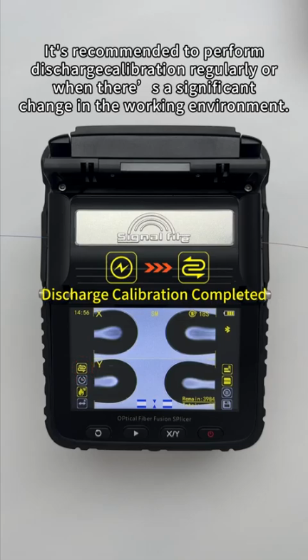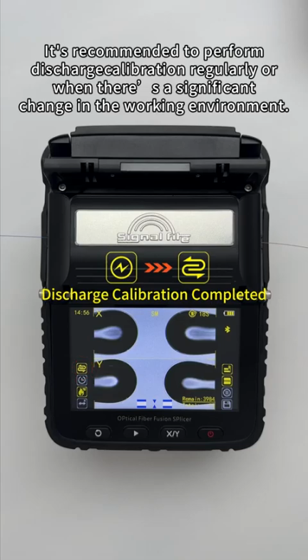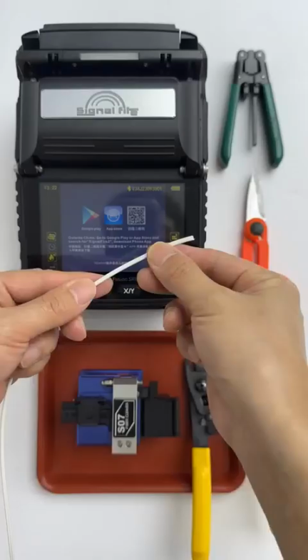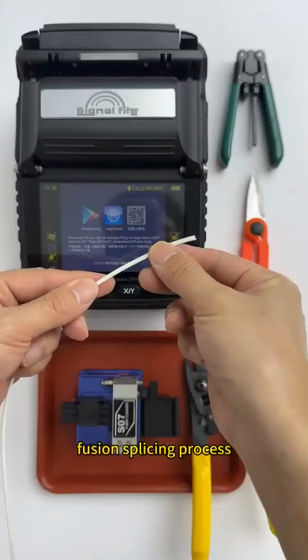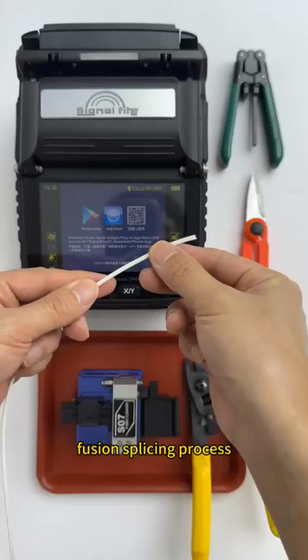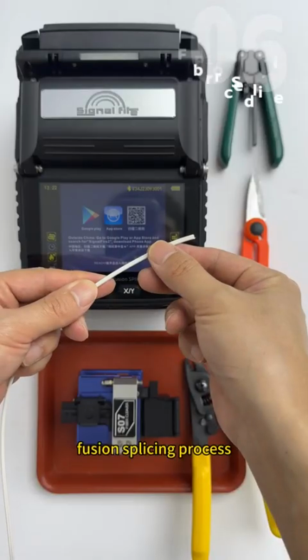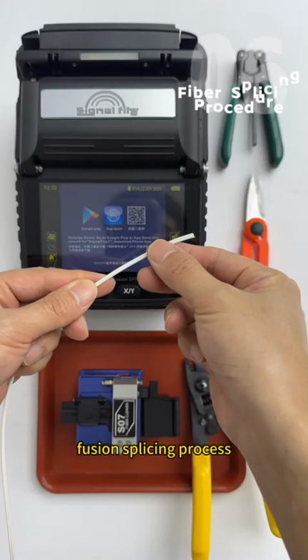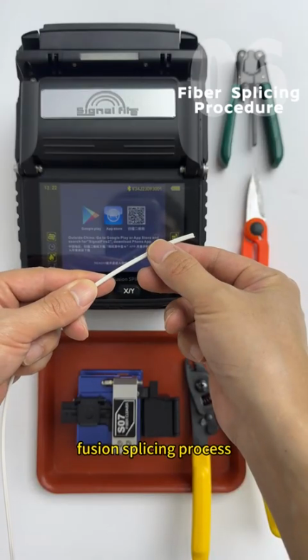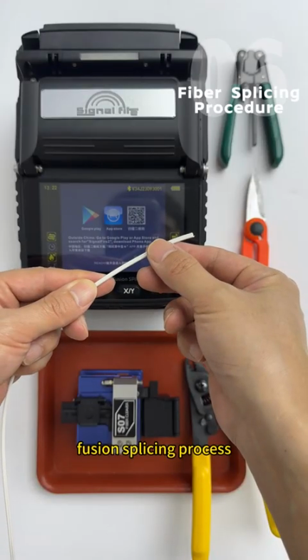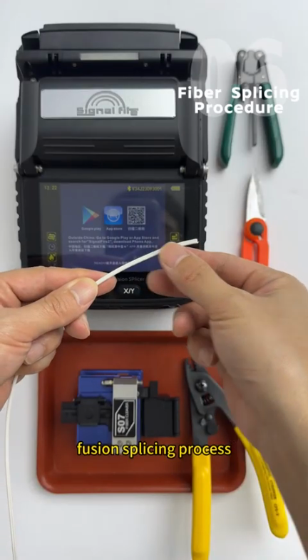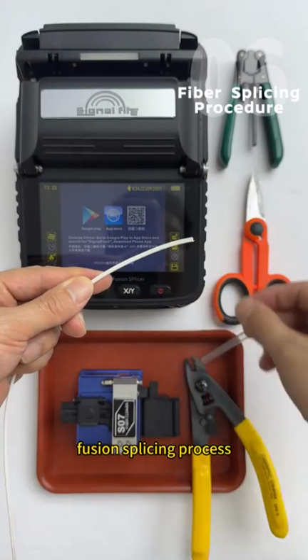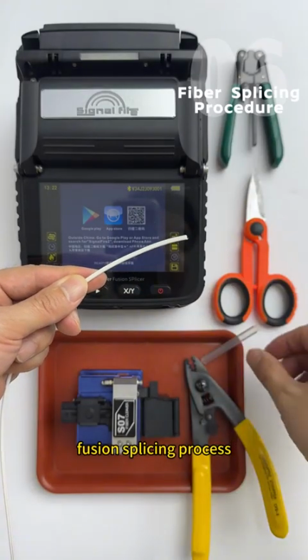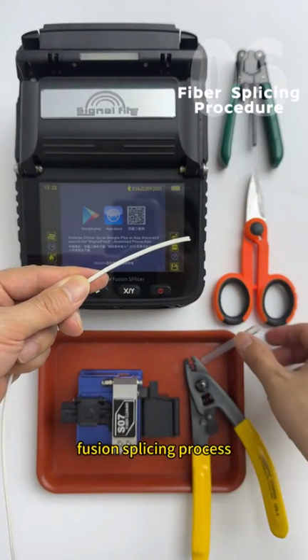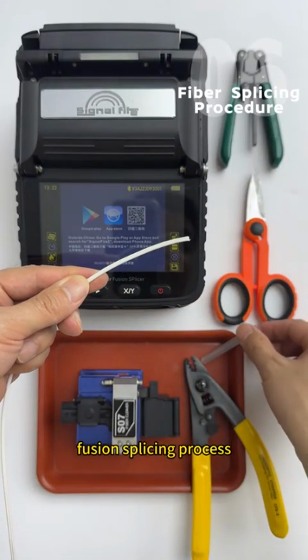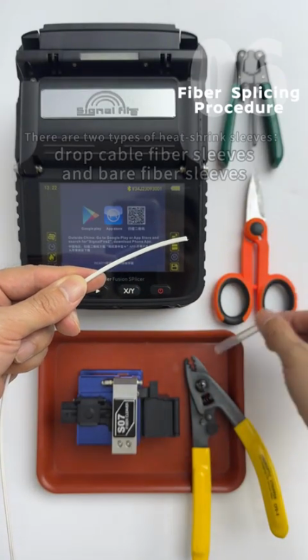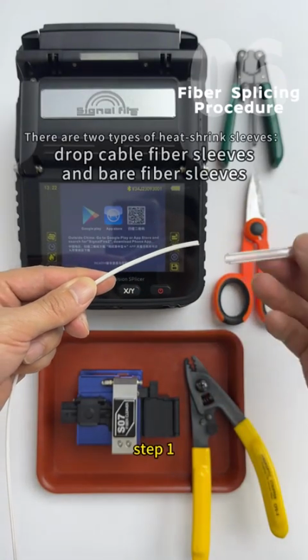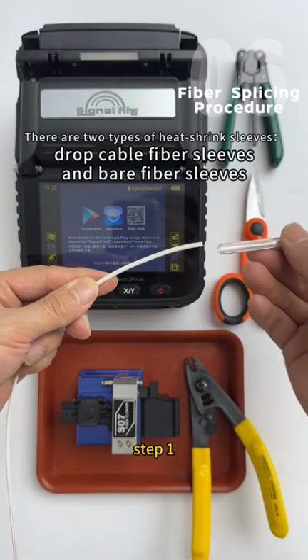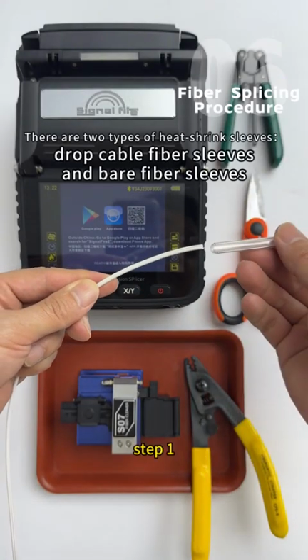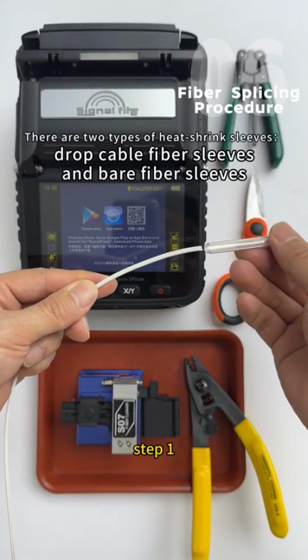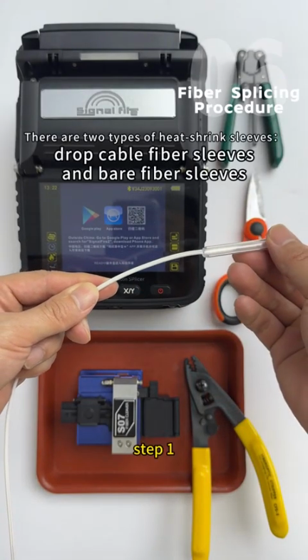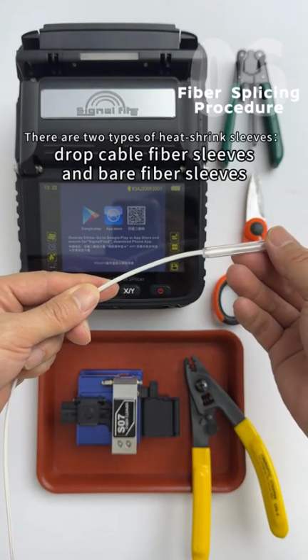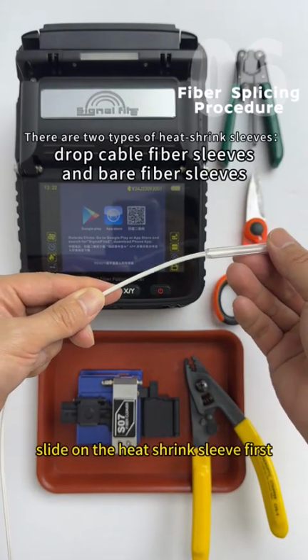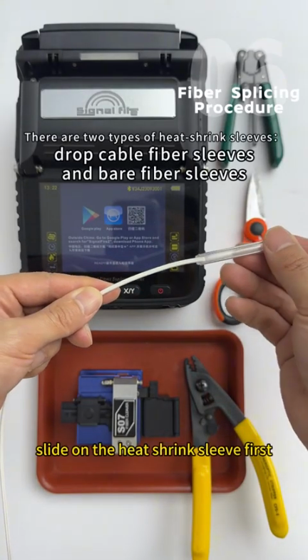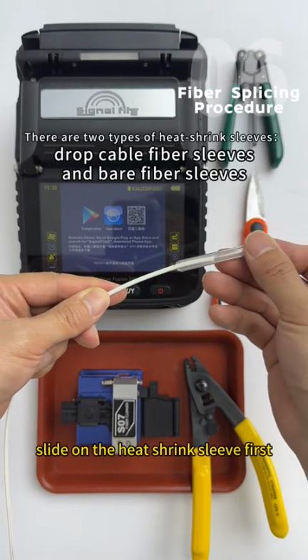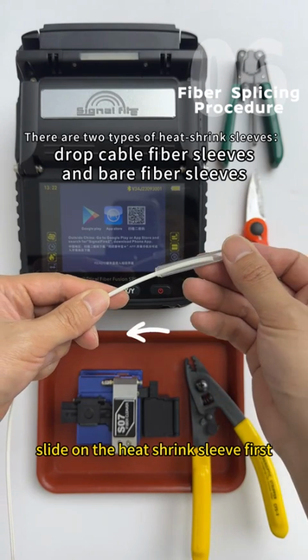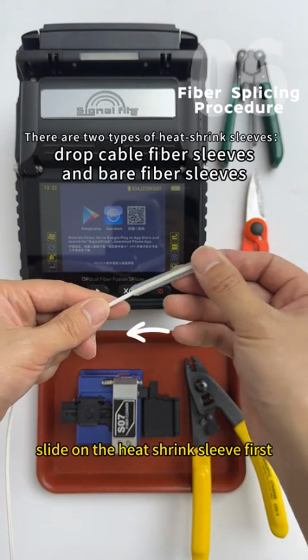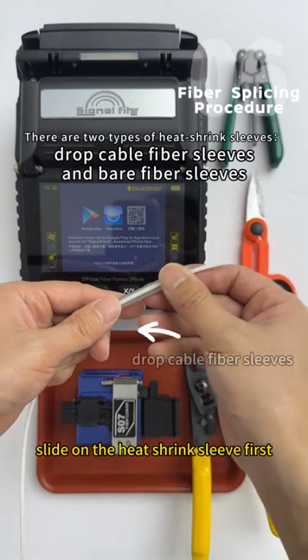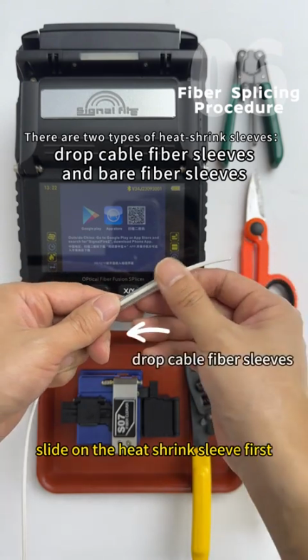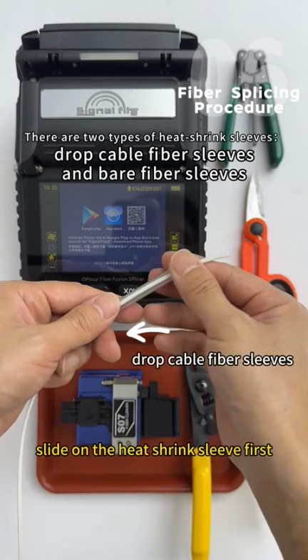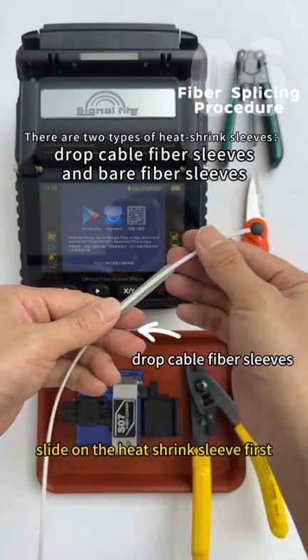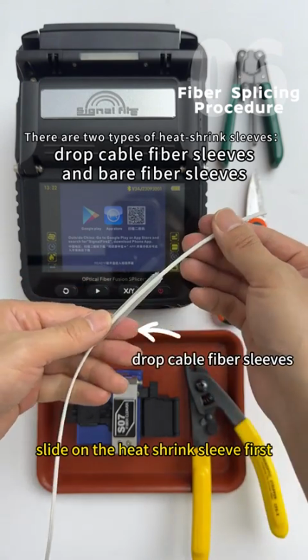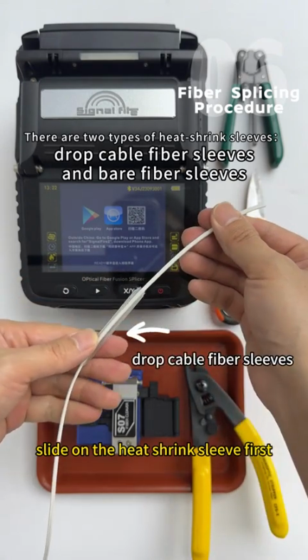Fusion splicing process, Step 1: Slide on the heat shrink sleeve first.